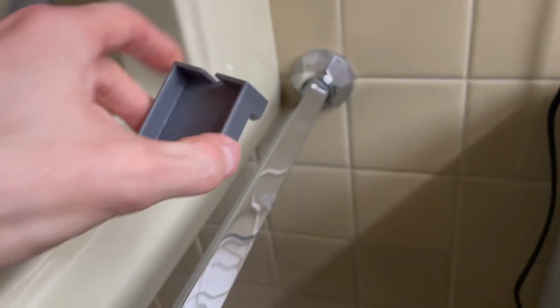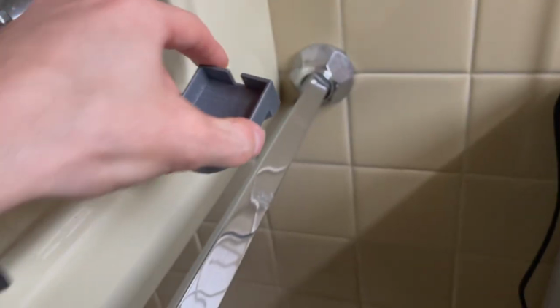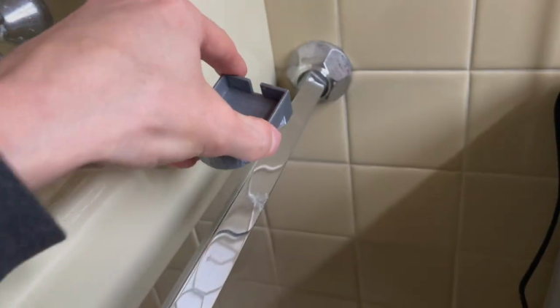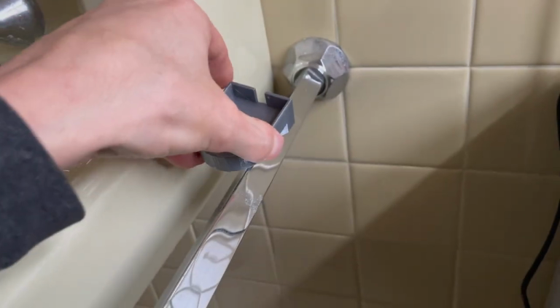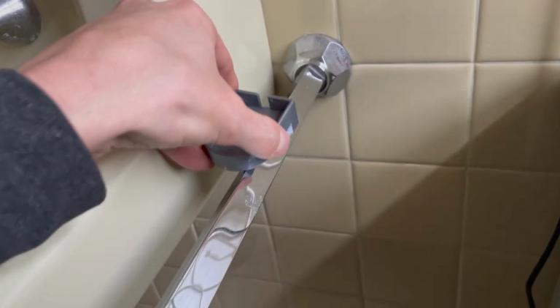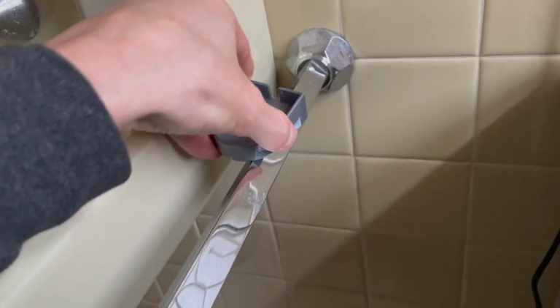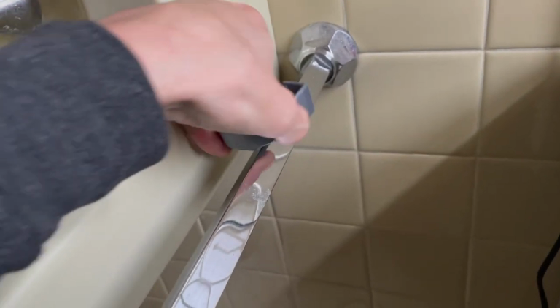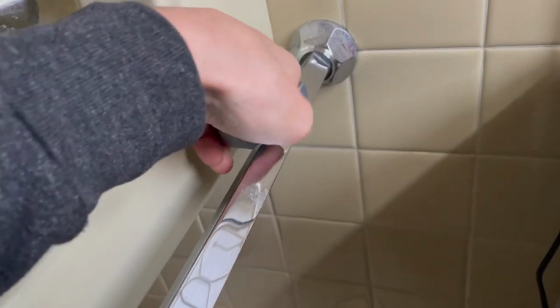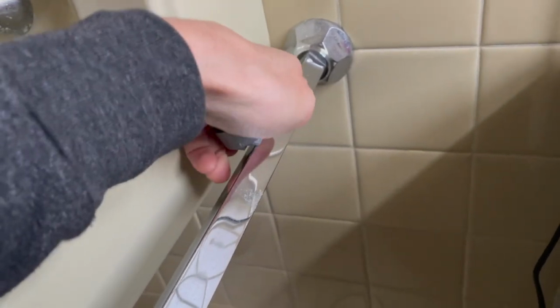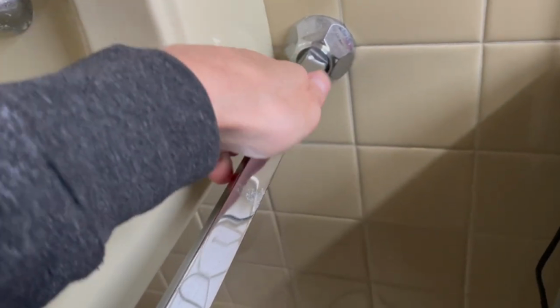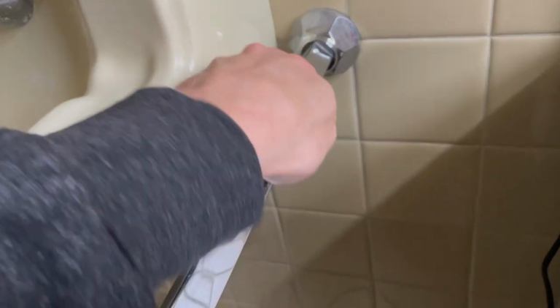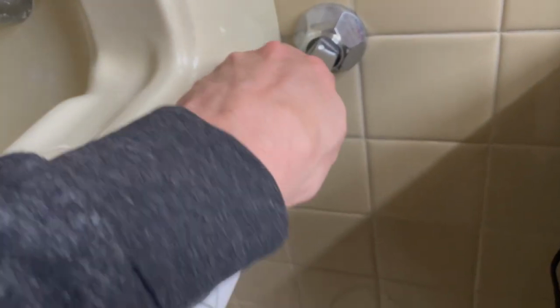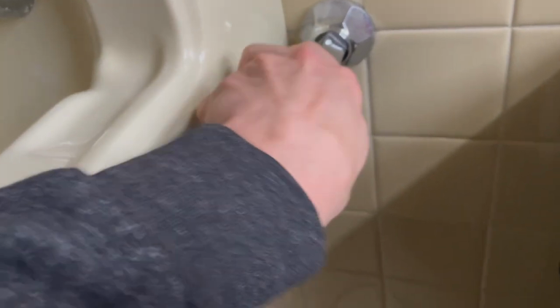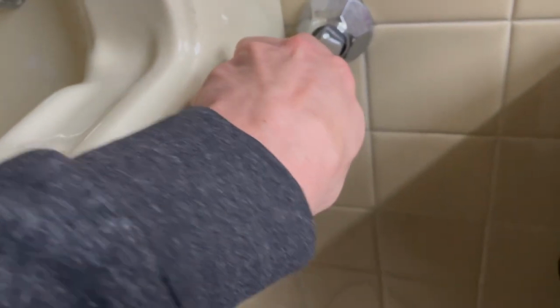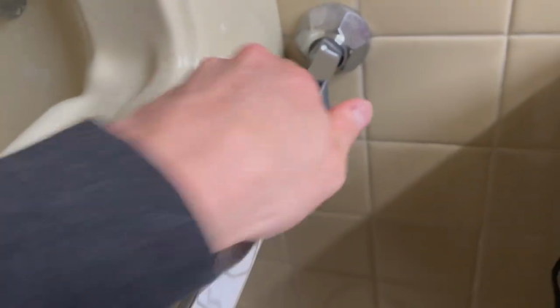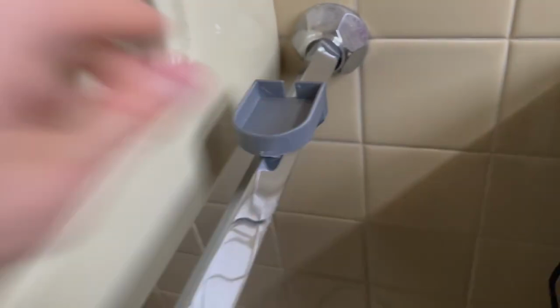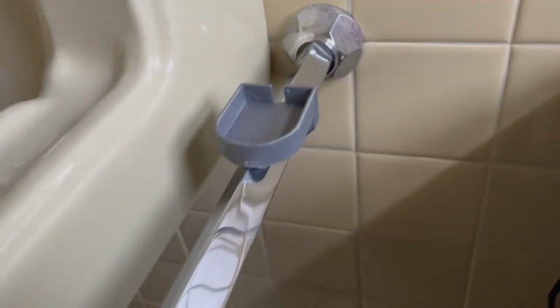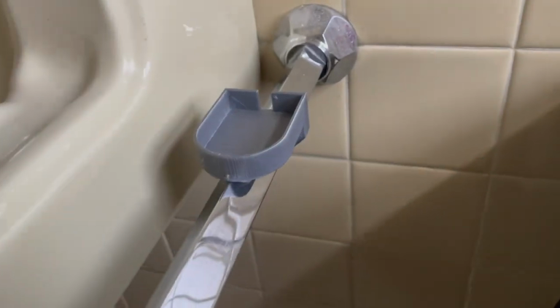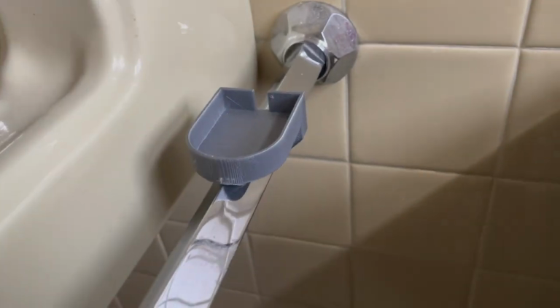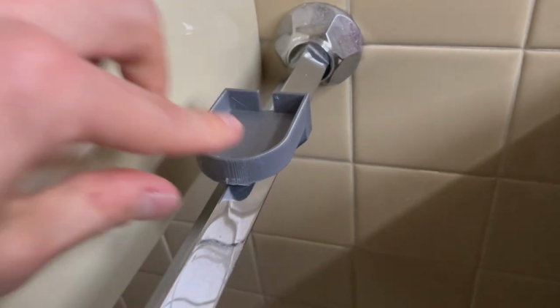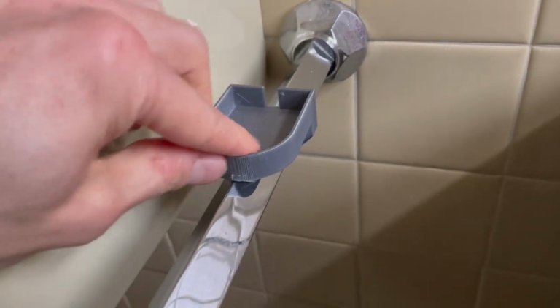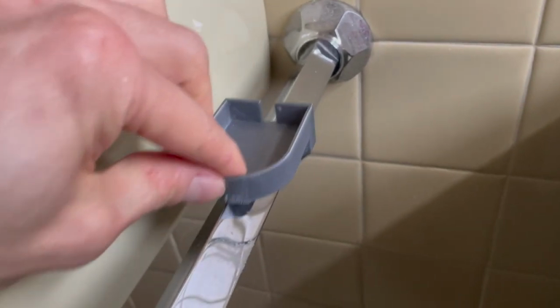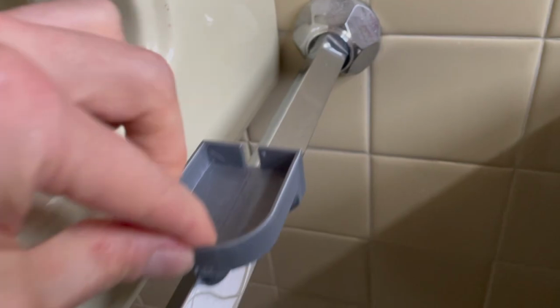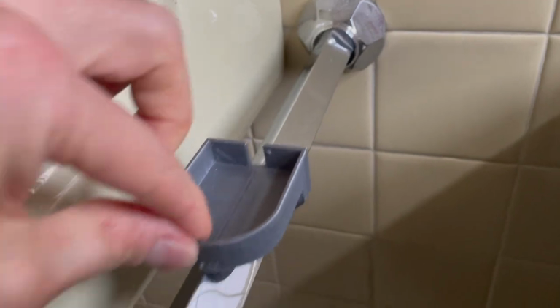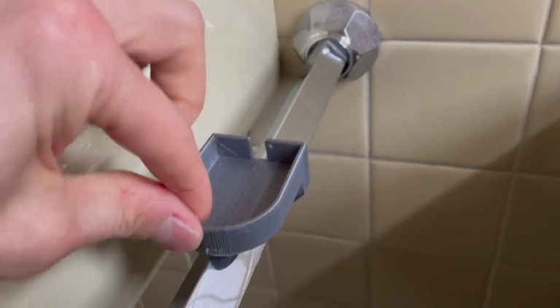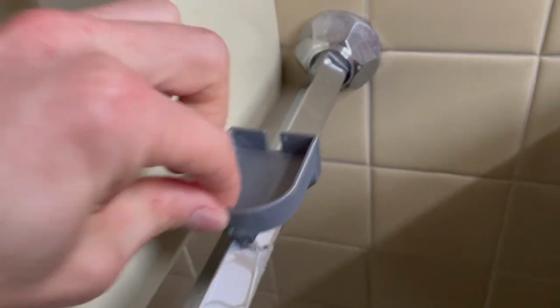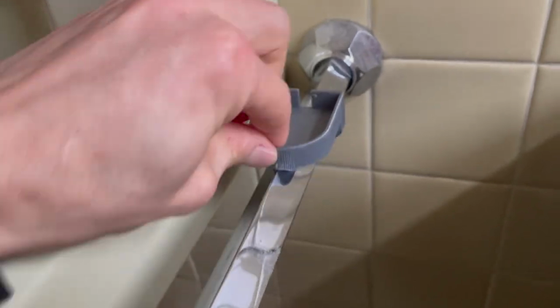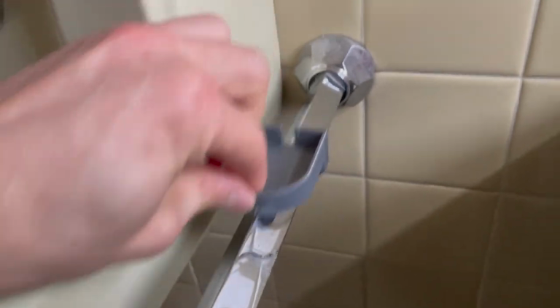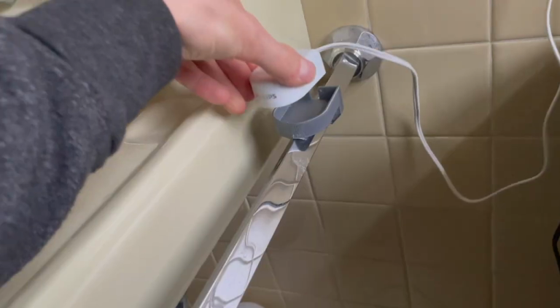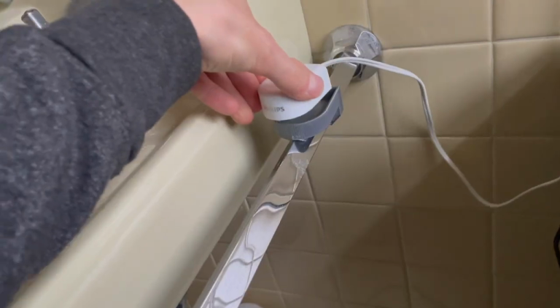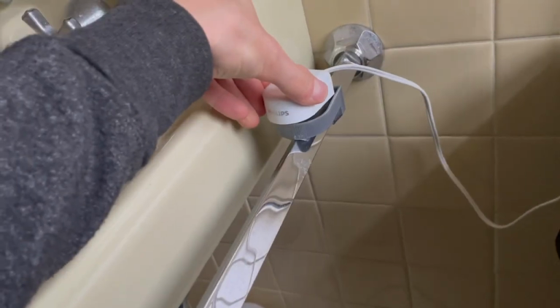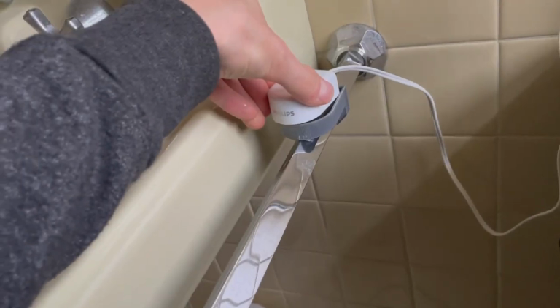Wanted to free up some counter space, so I printed this little charger holder for my electric toothbrush.